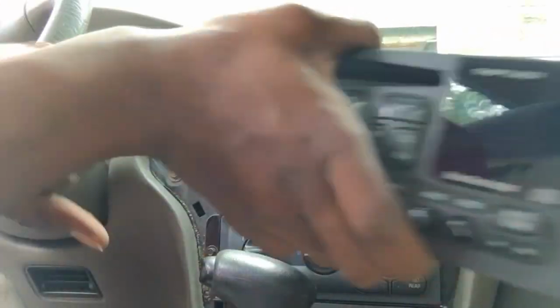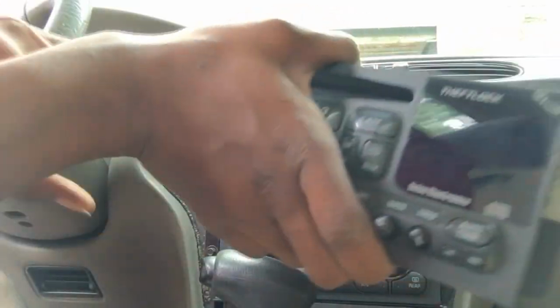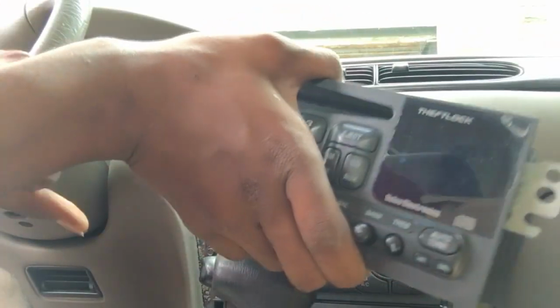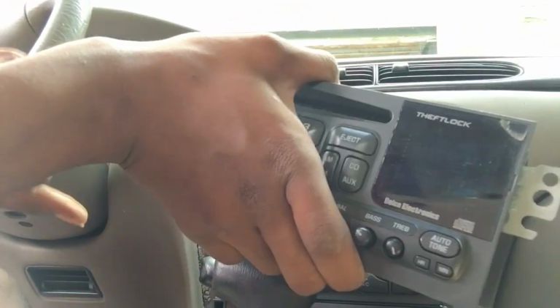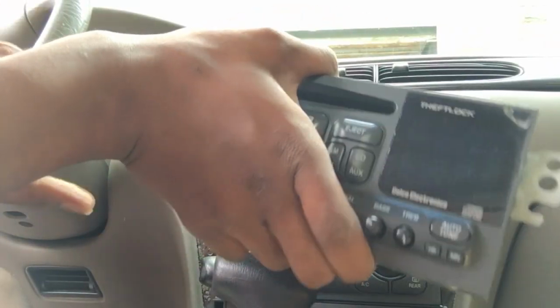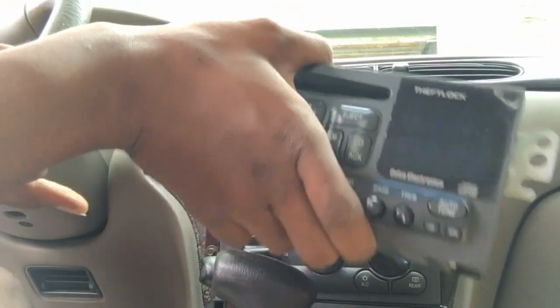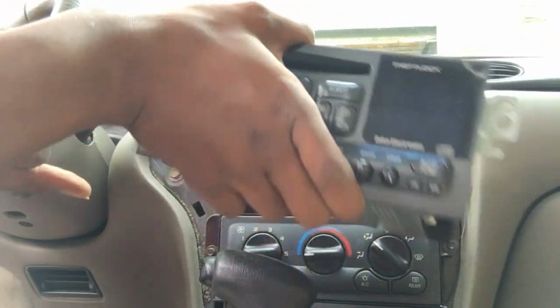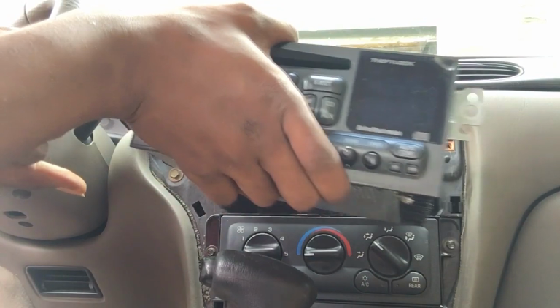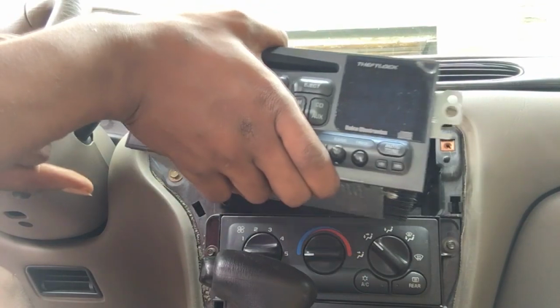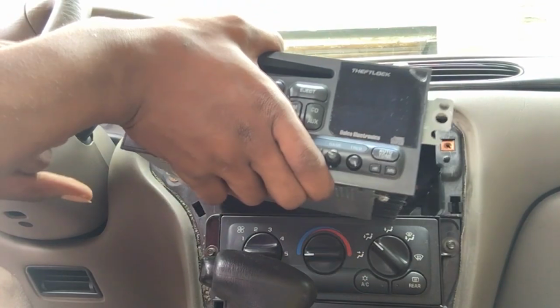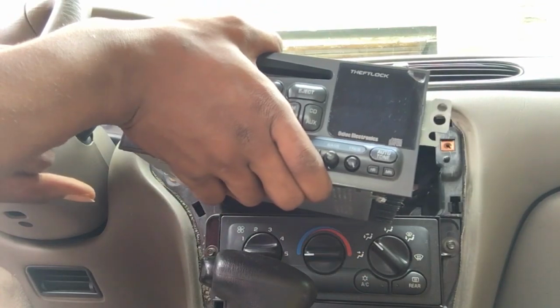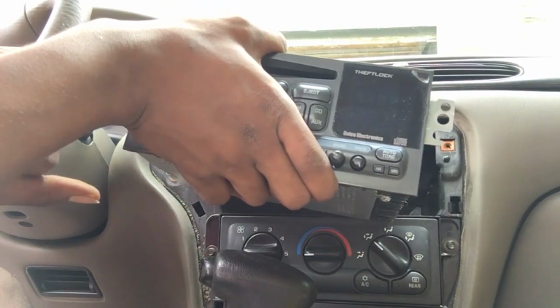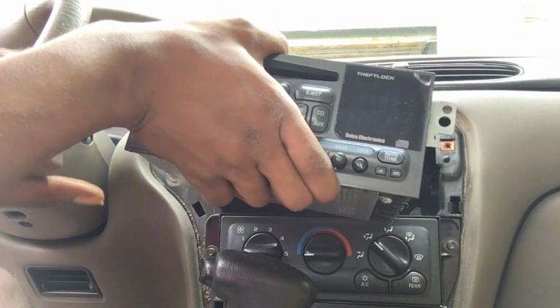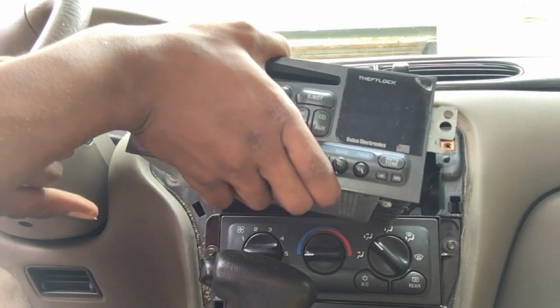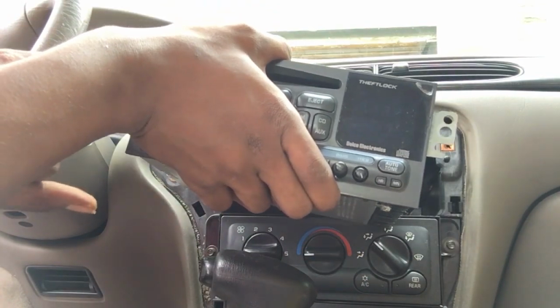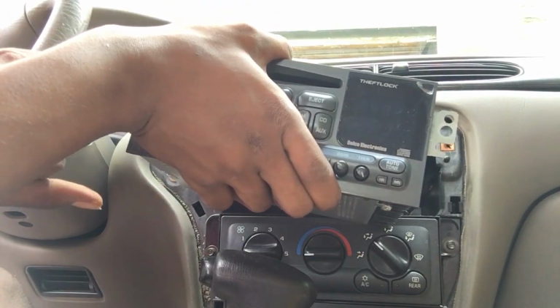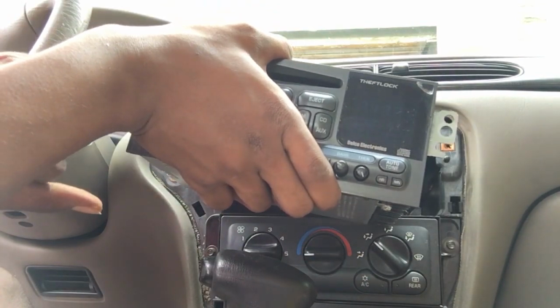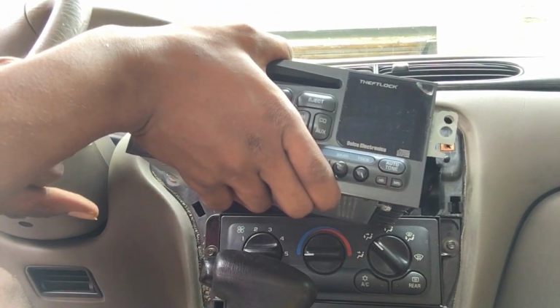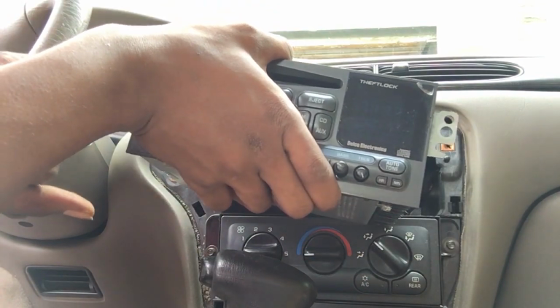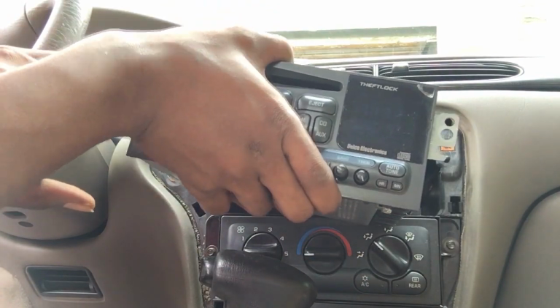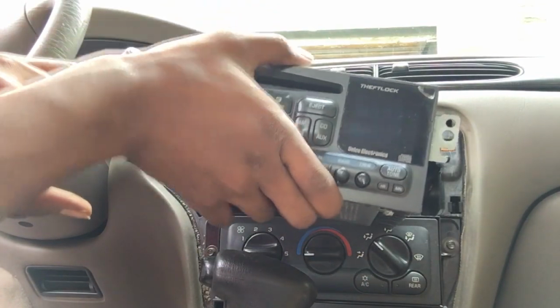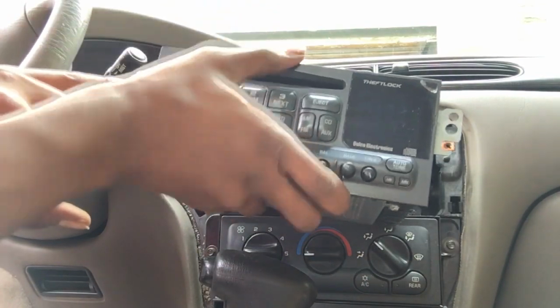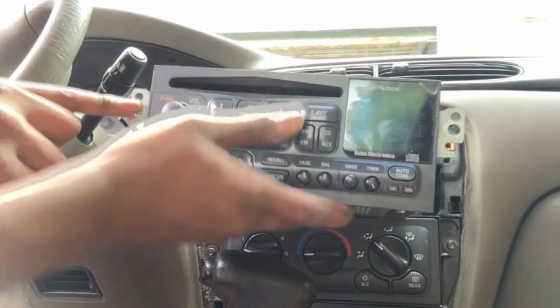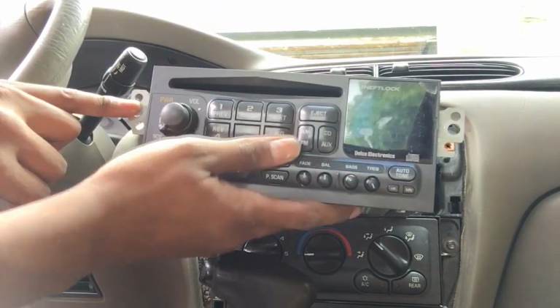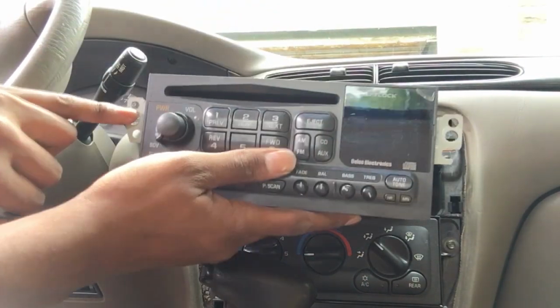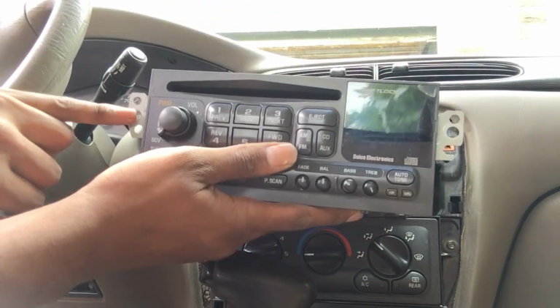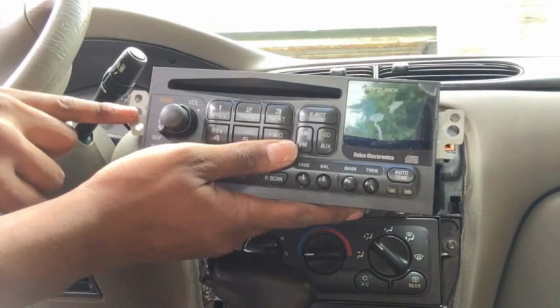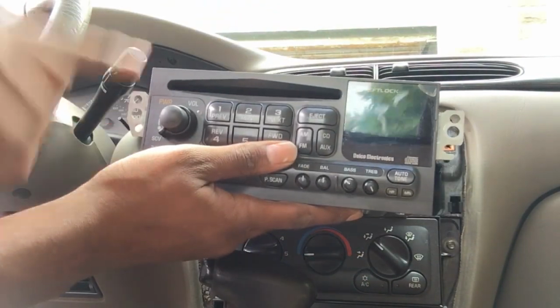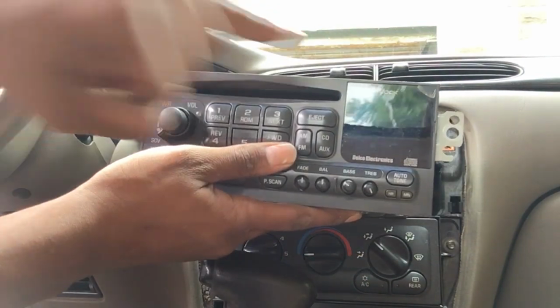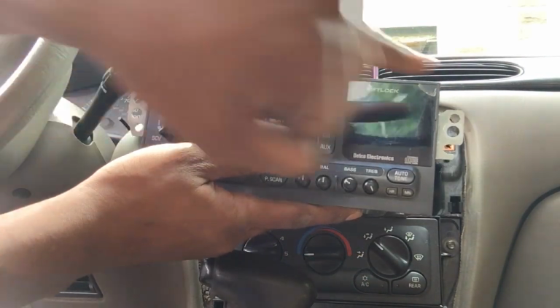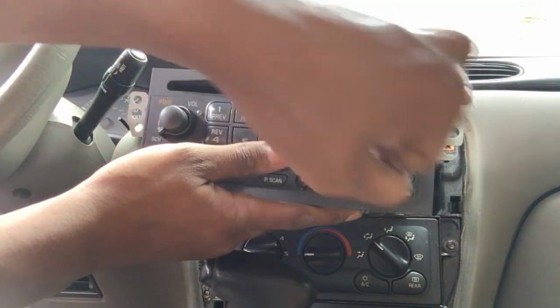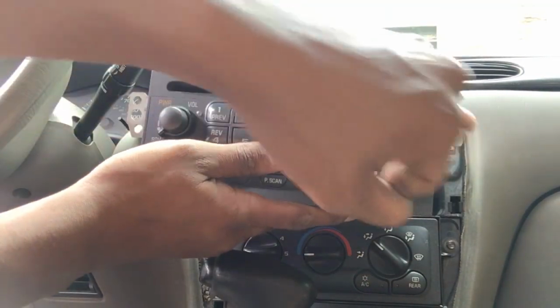There's two bolts I took out — two right here, right here.